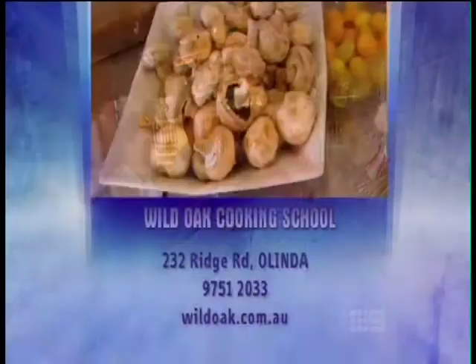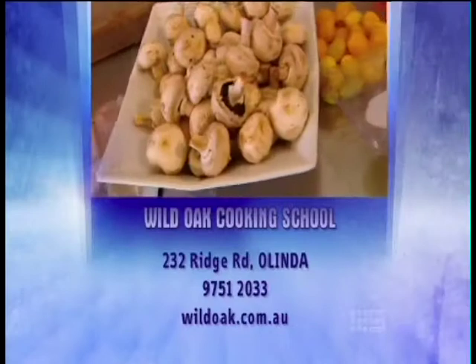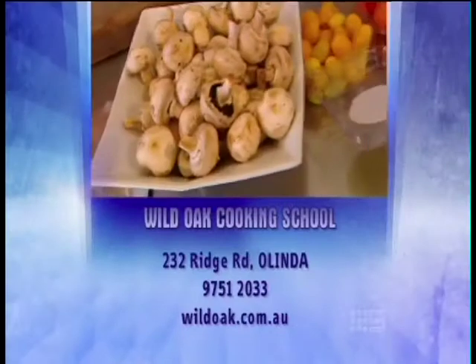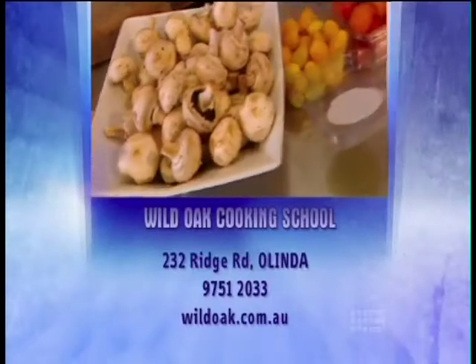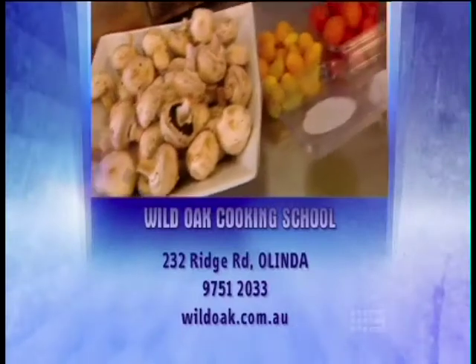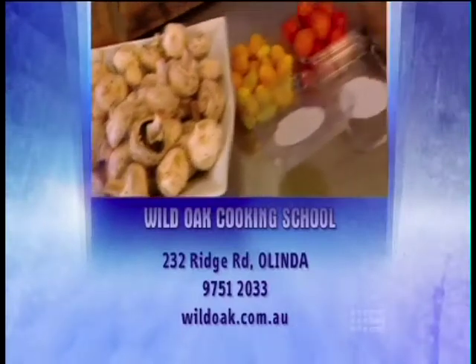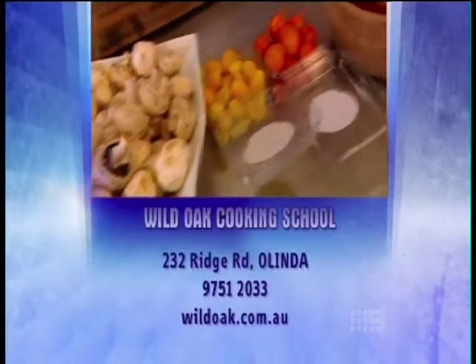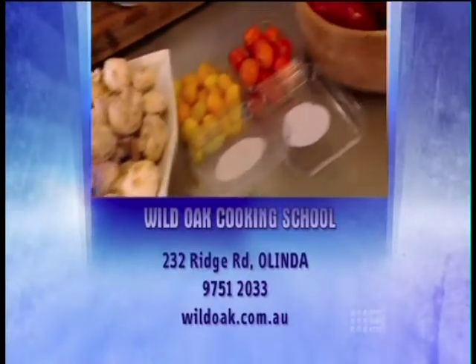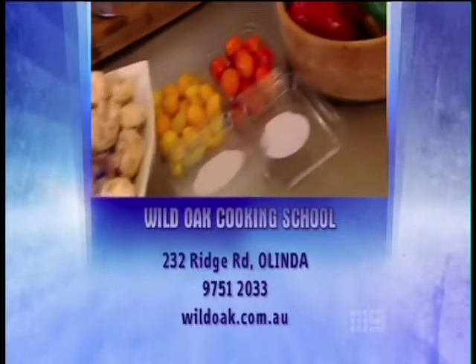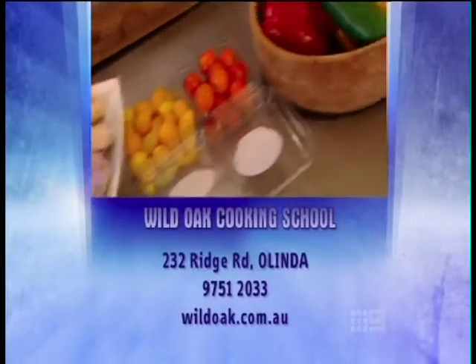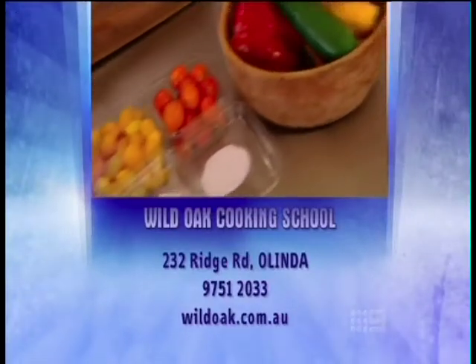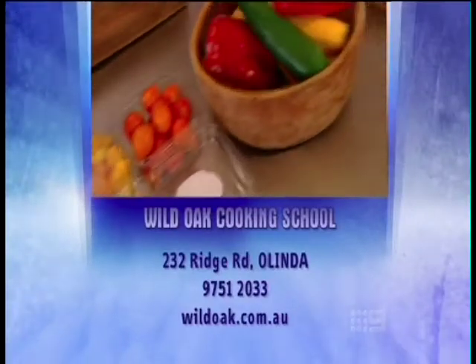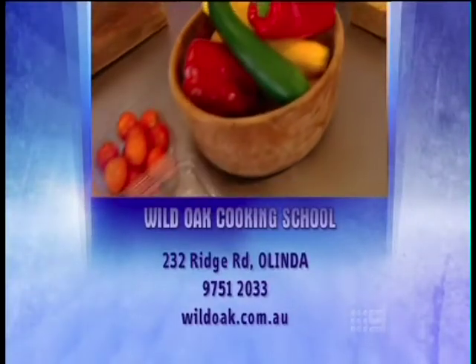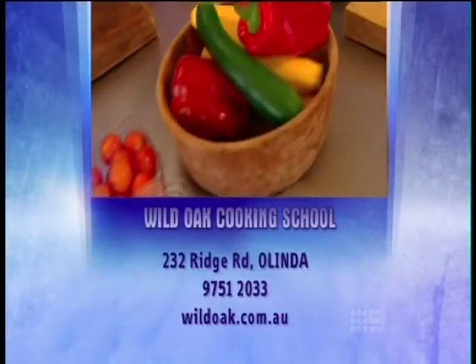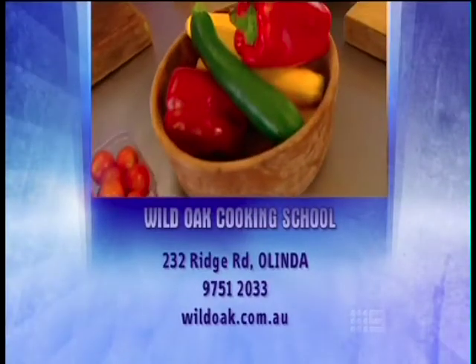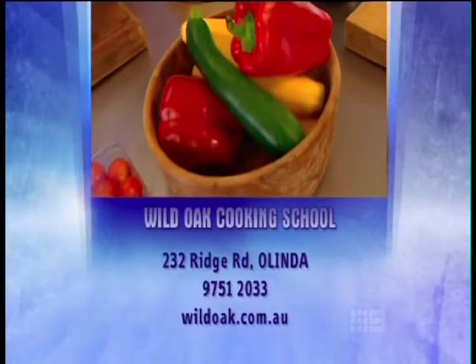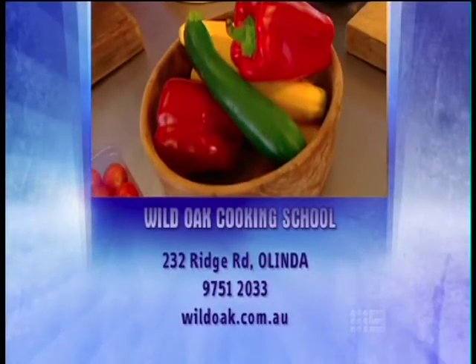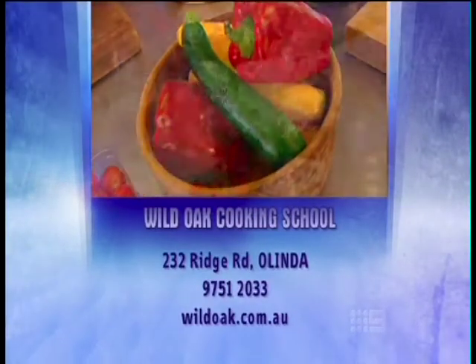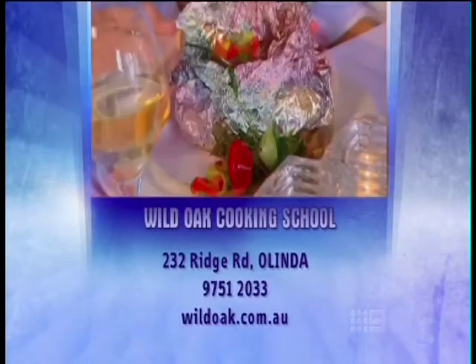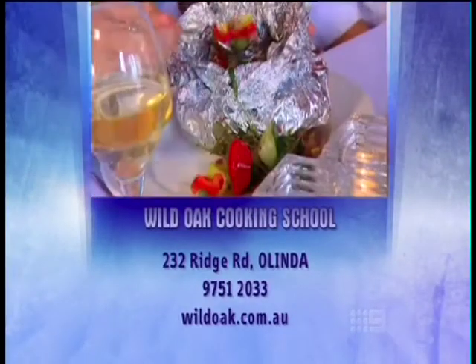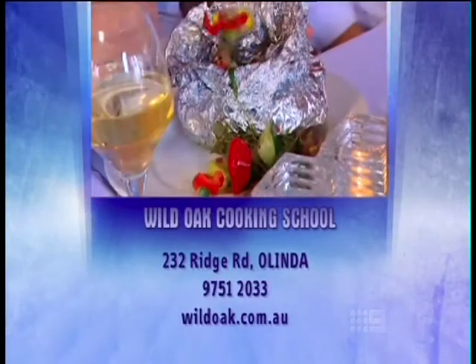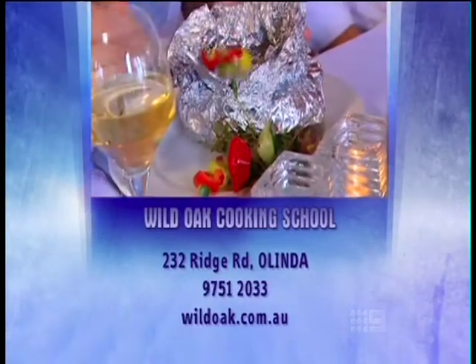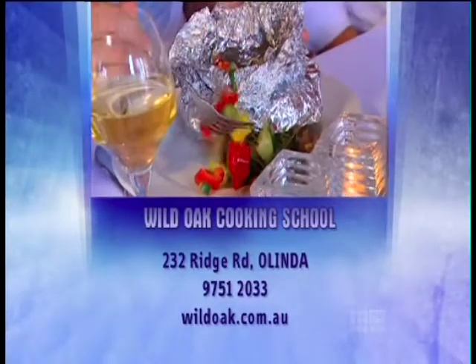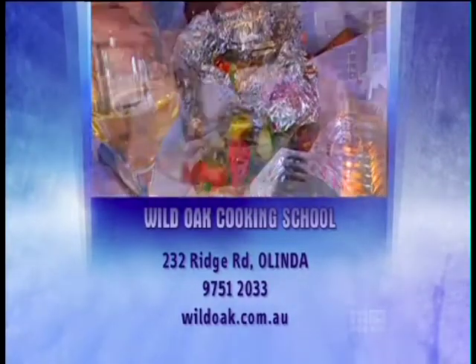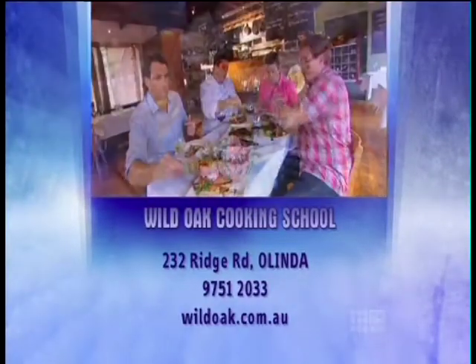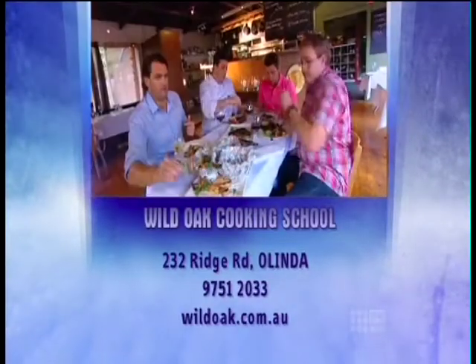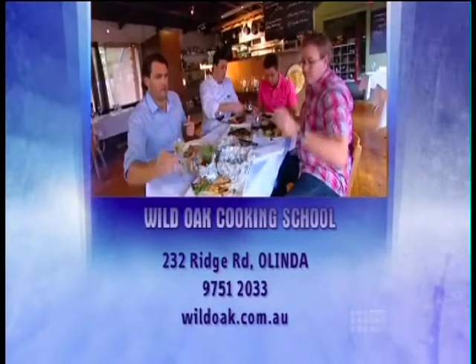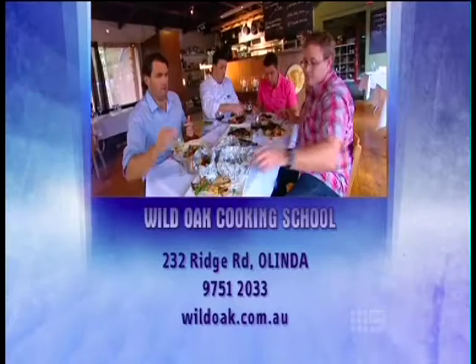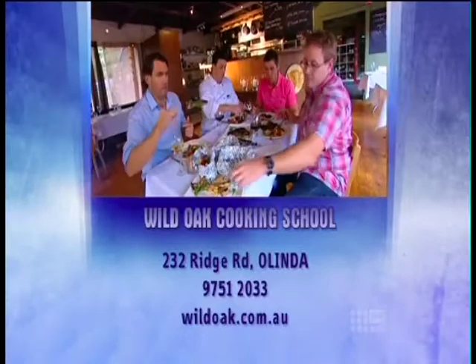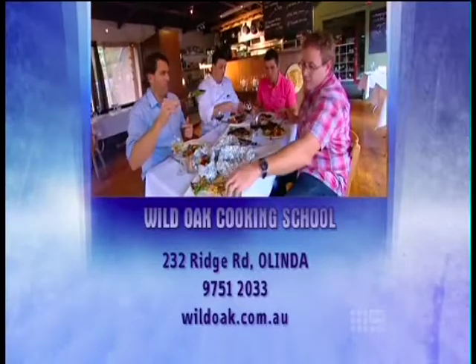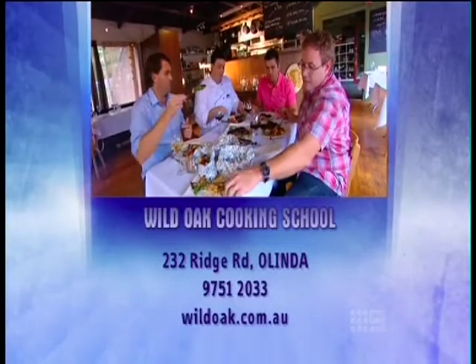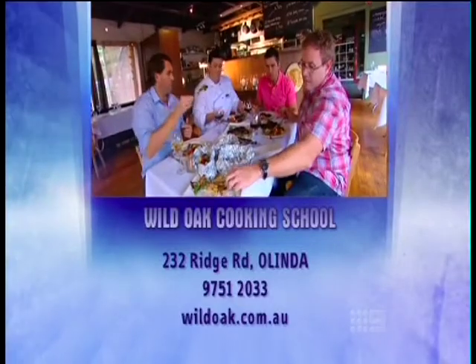Lessons at the Wild Oak Cooking School start from $45. To find out more, you can jump onto the website.